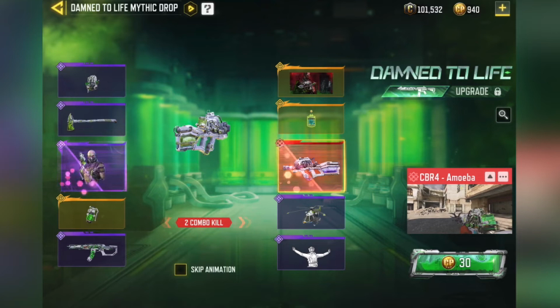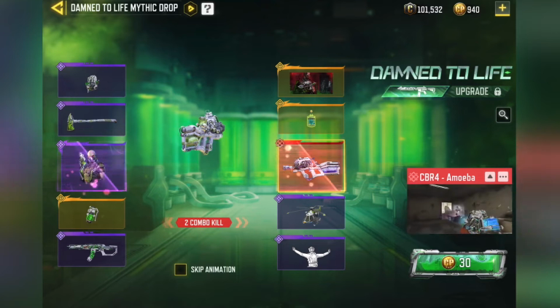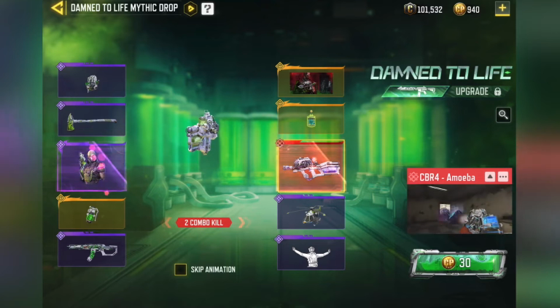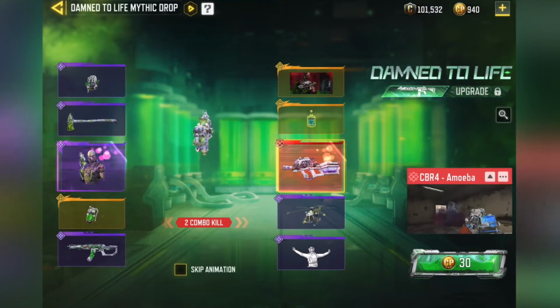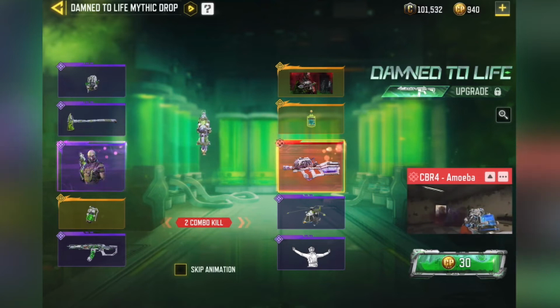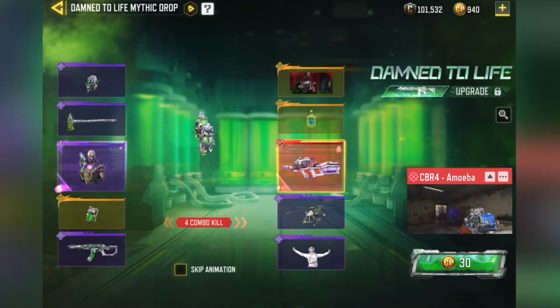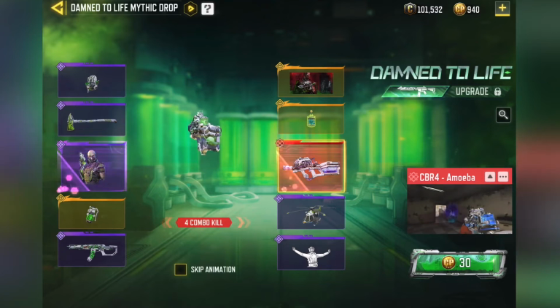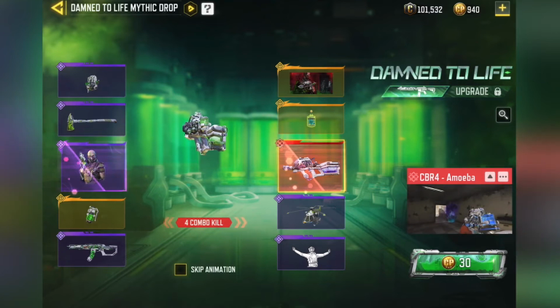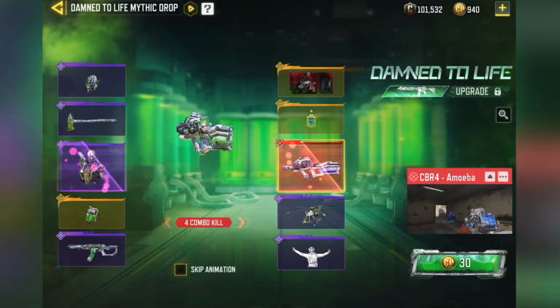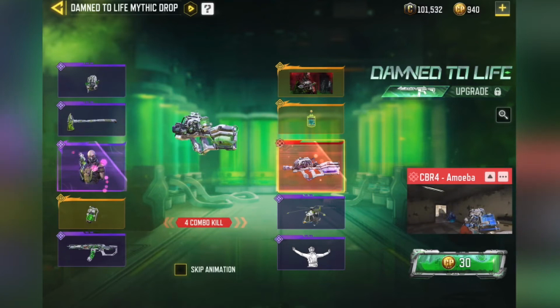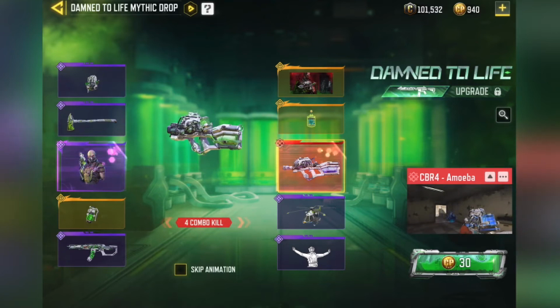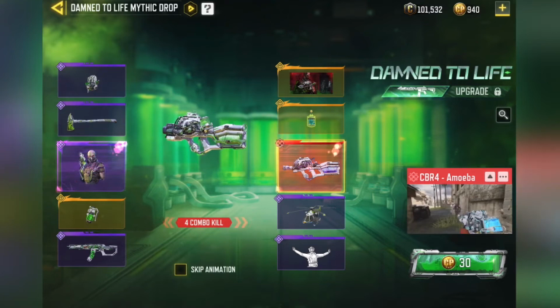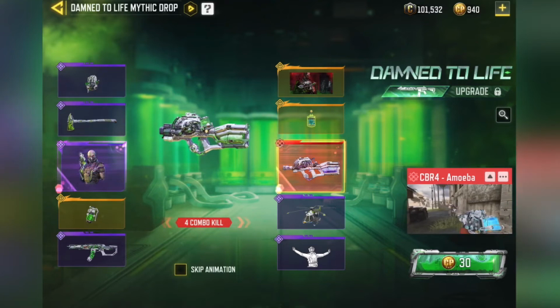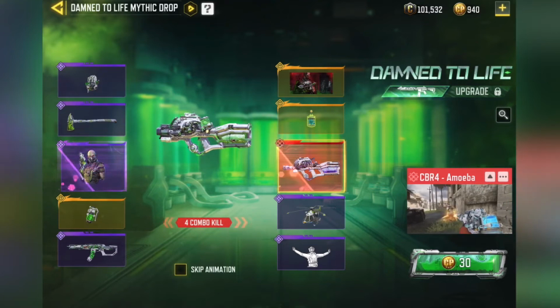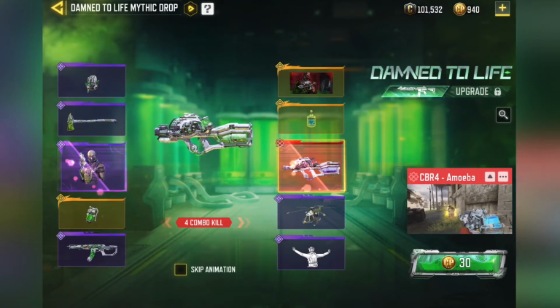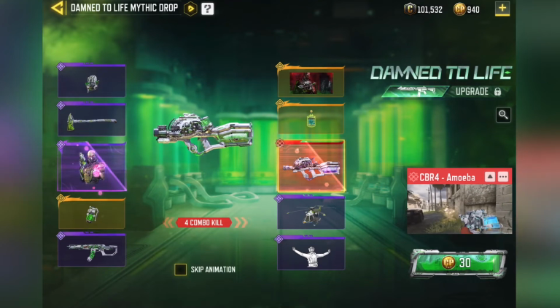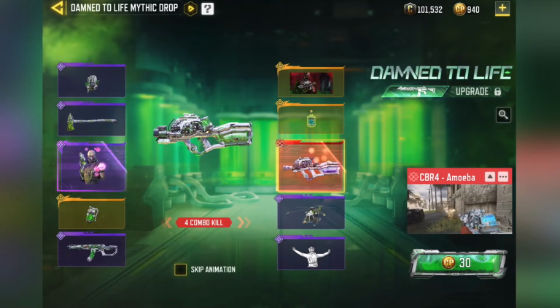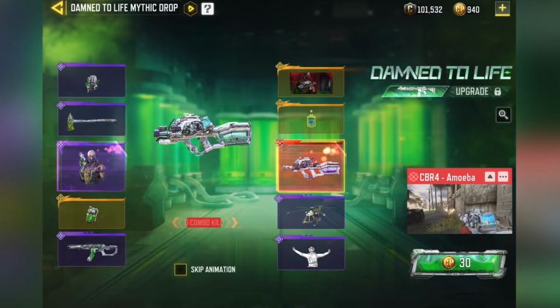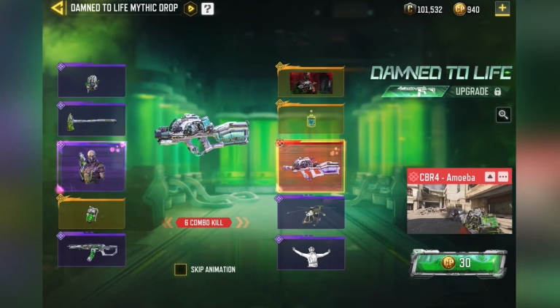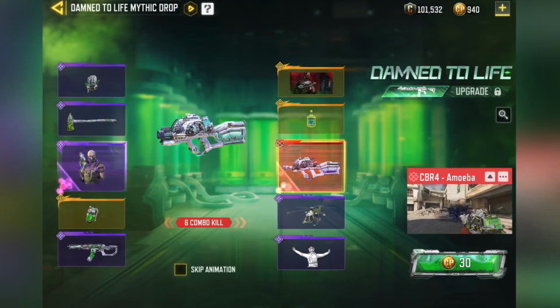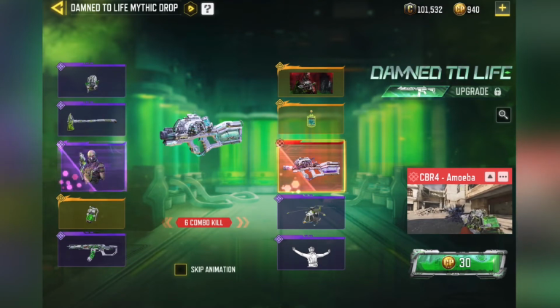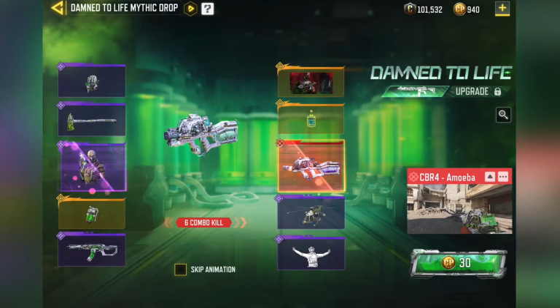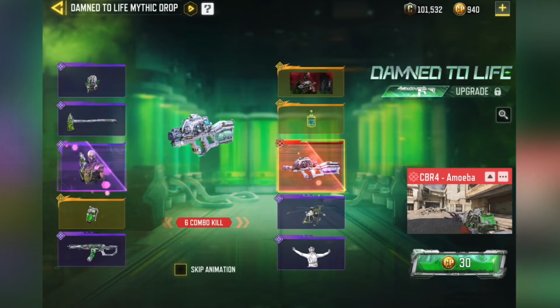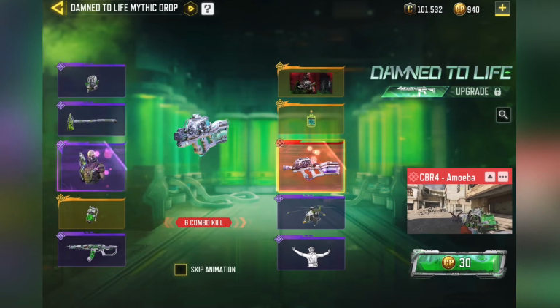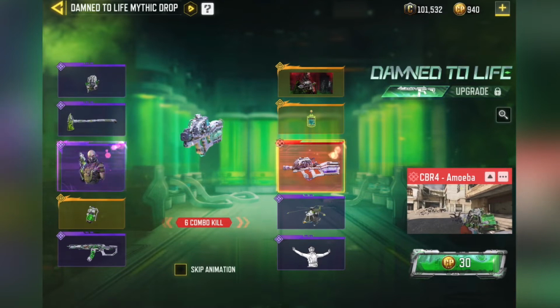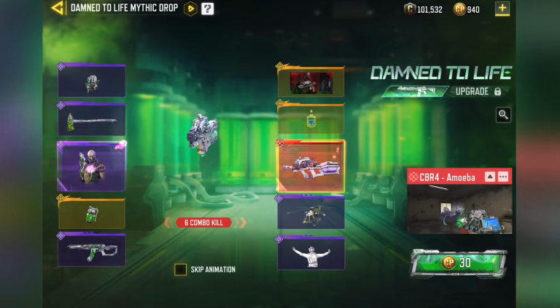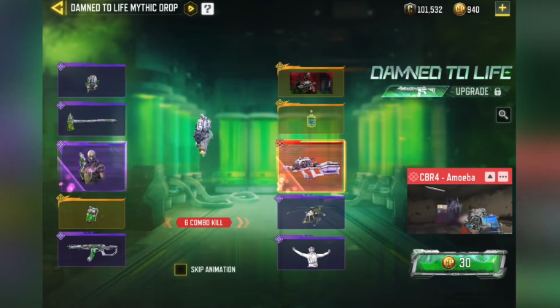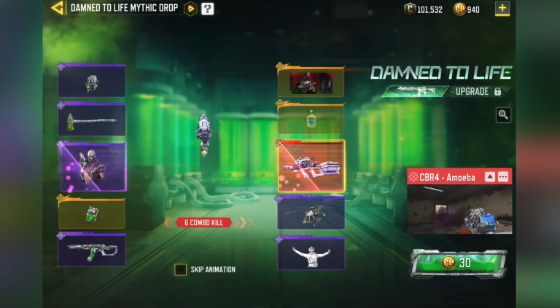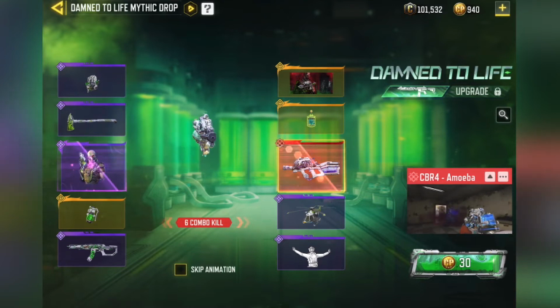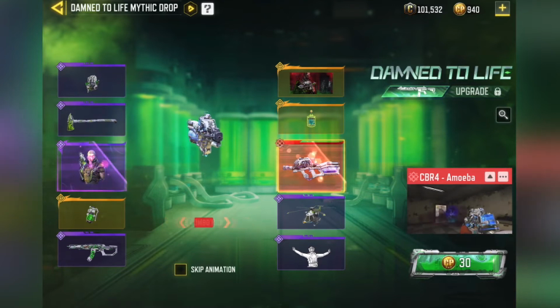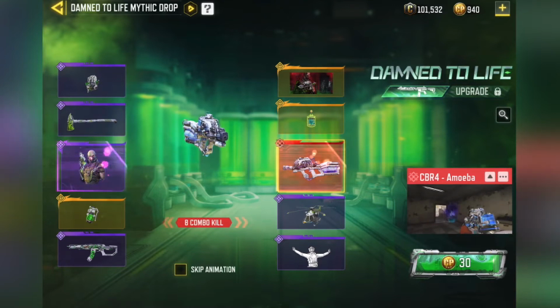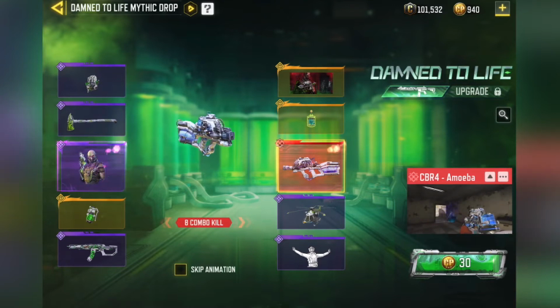You guys, Aaron here. I'm trying to do an opening for the Damn to Life draw. New Mythic Weapon here for the CBR4. This came out pretty early in the season.